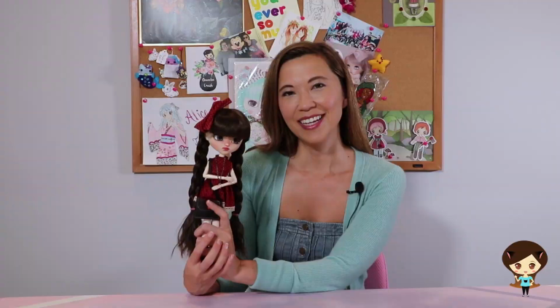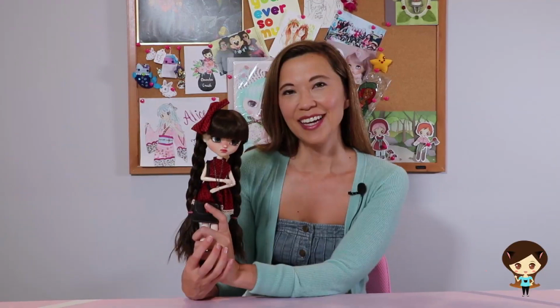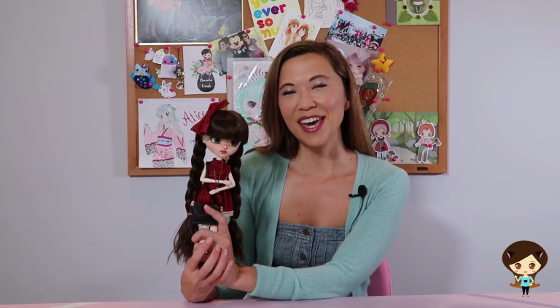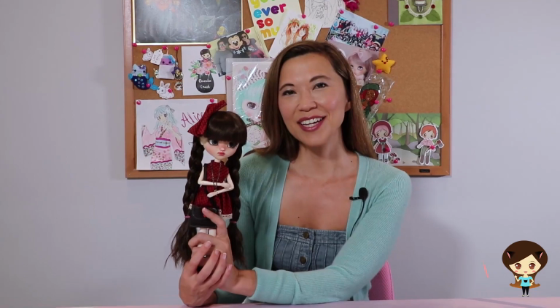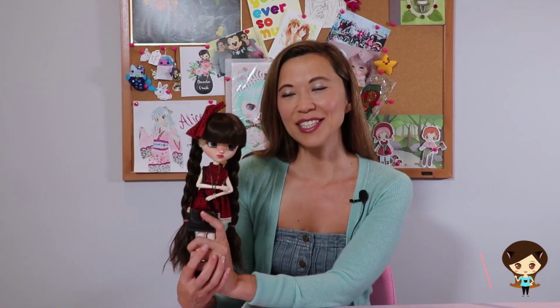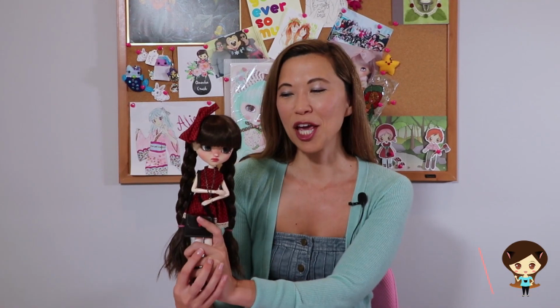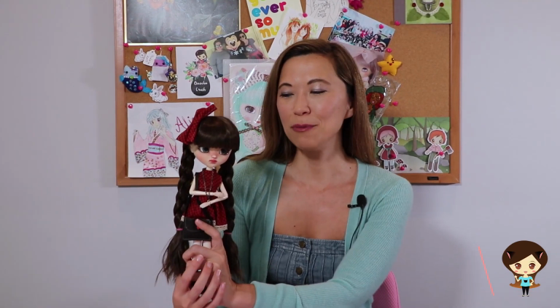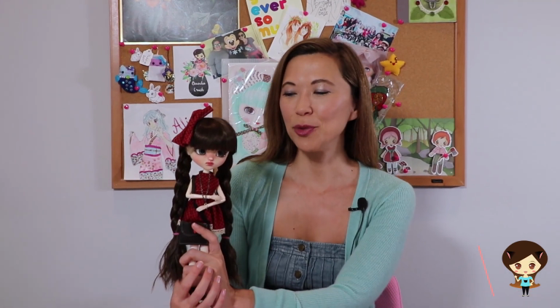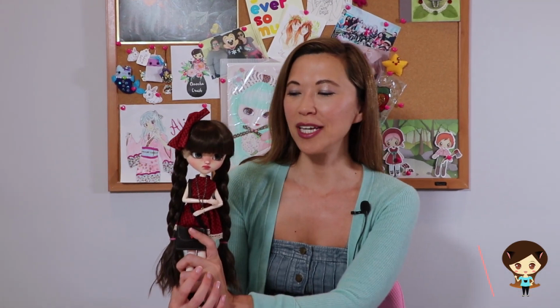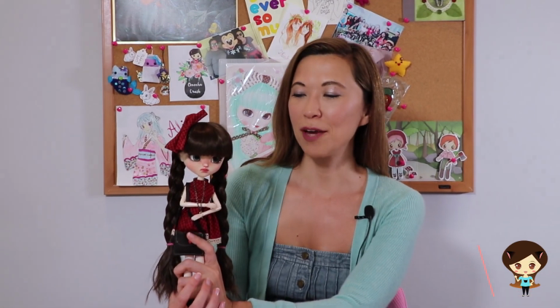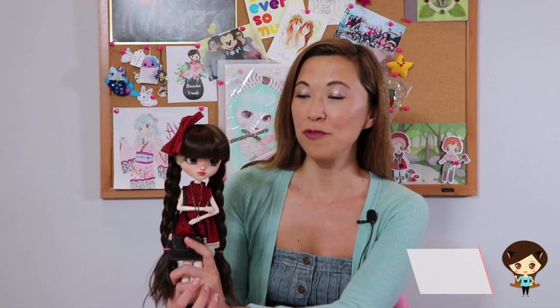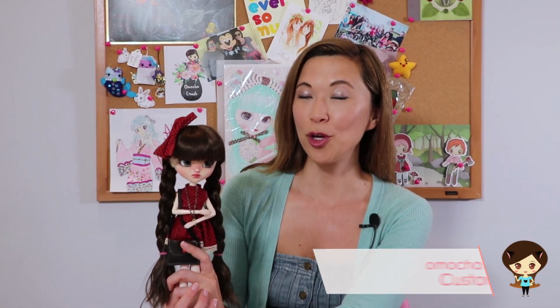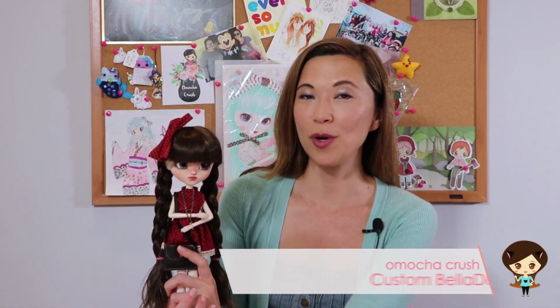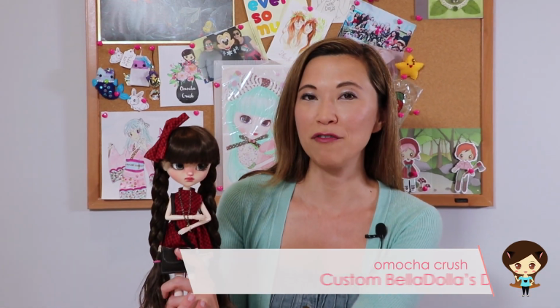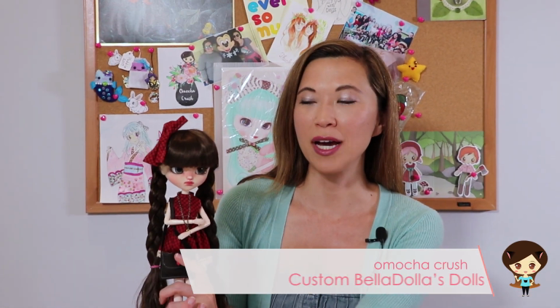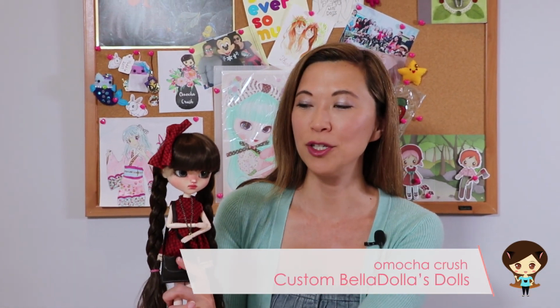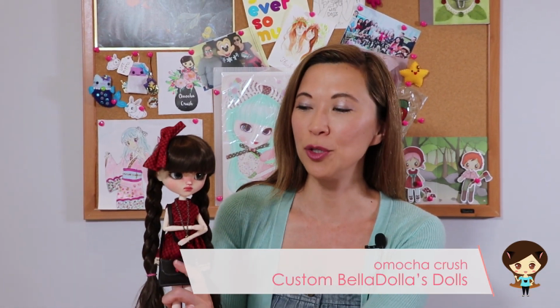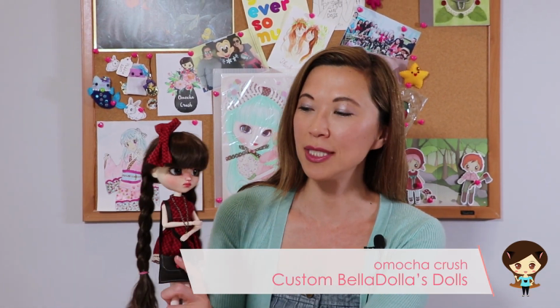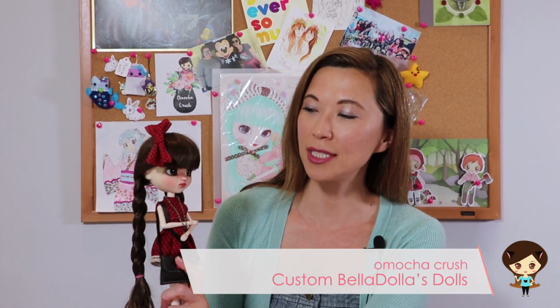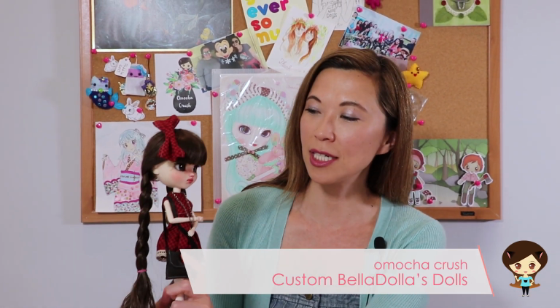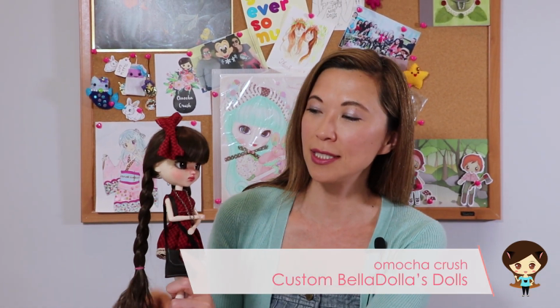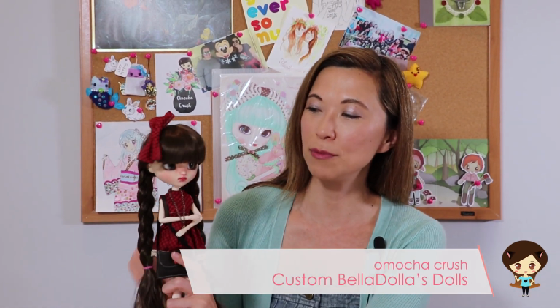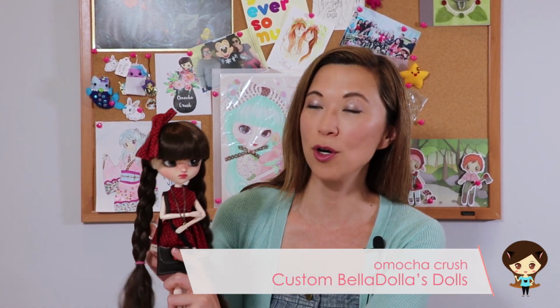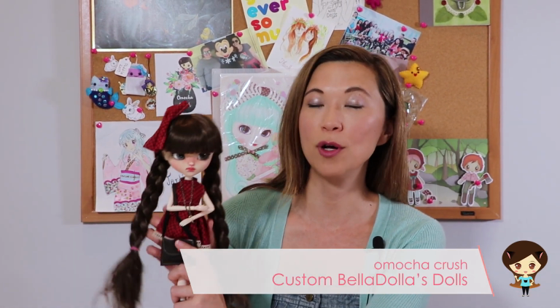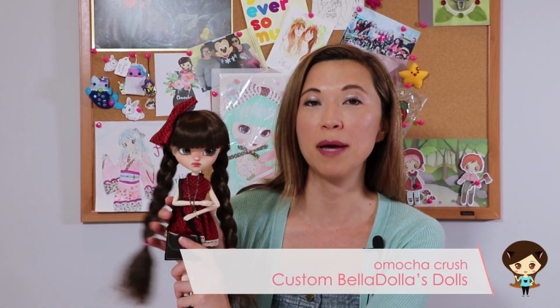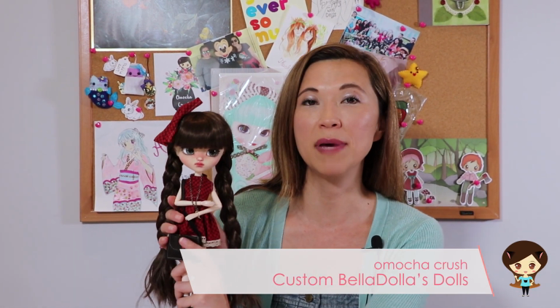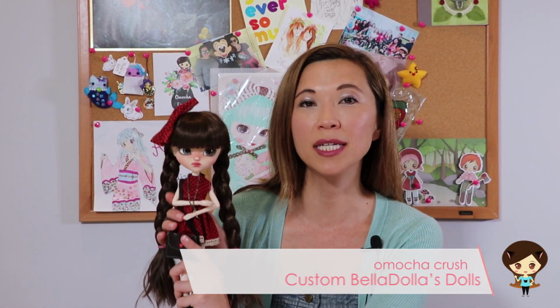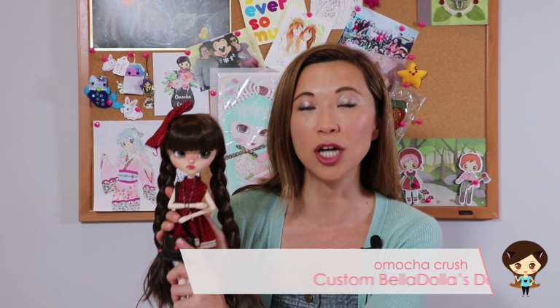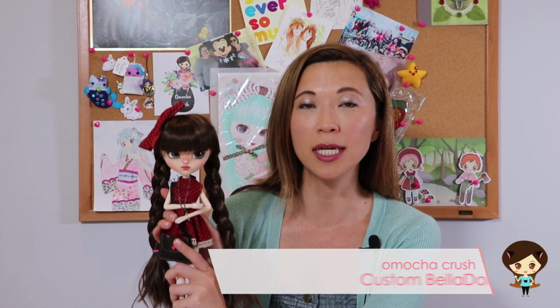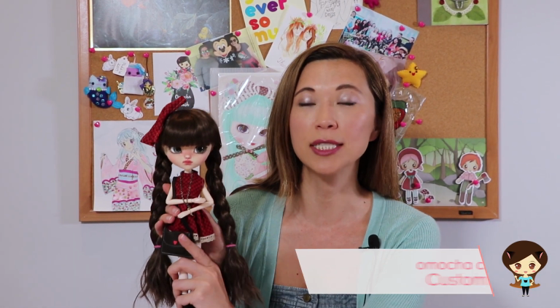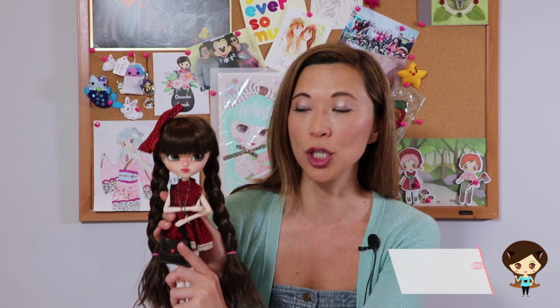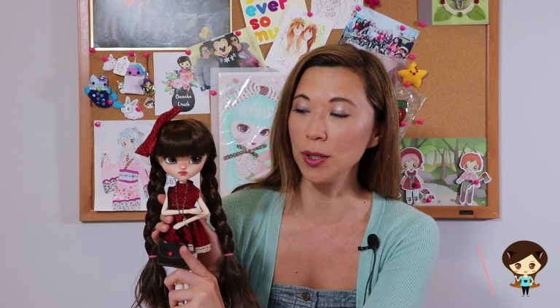Hey guys, today I'm doing a review of my newest custom doll, my Bella Dalla doll.